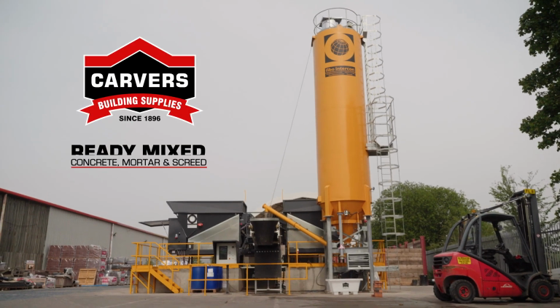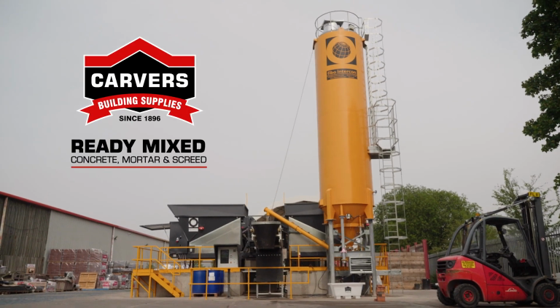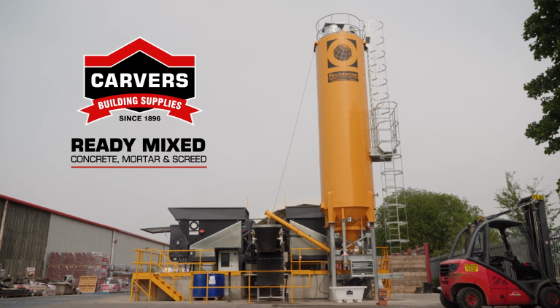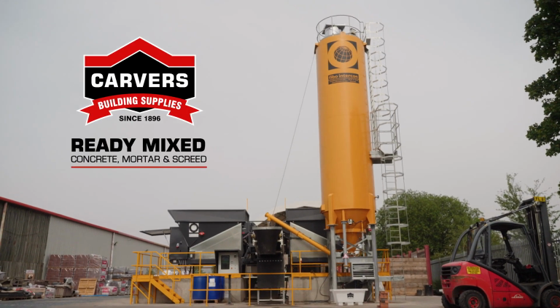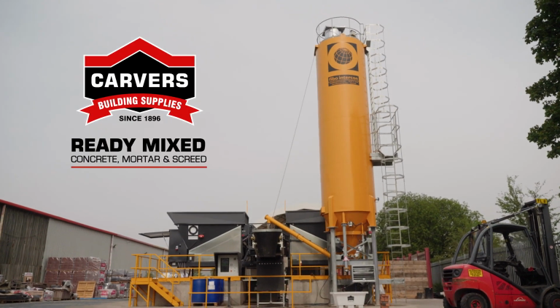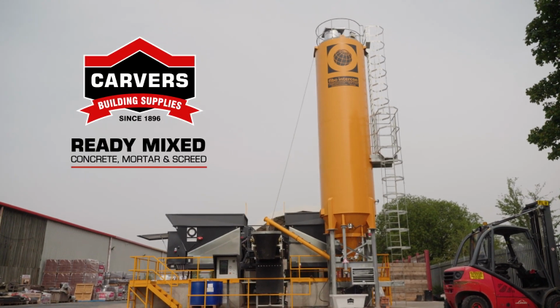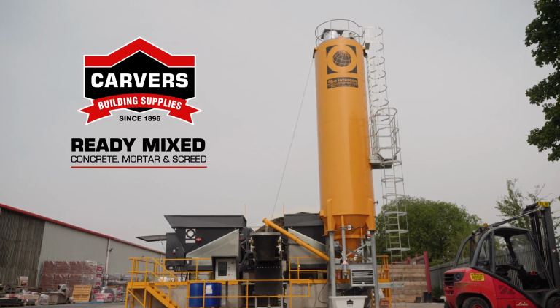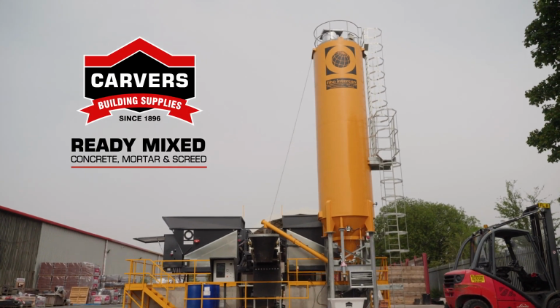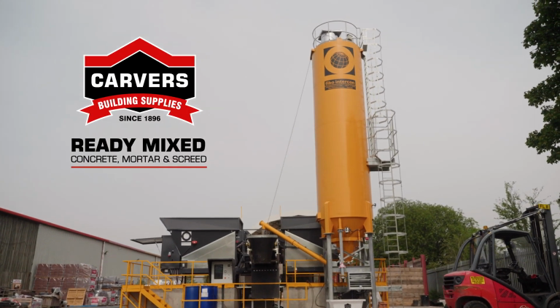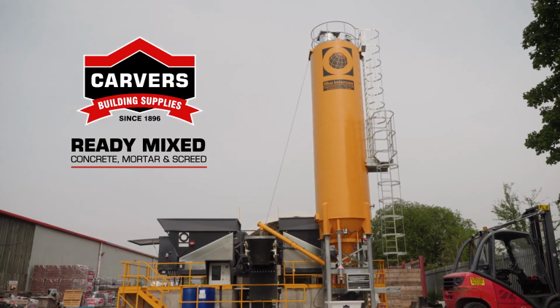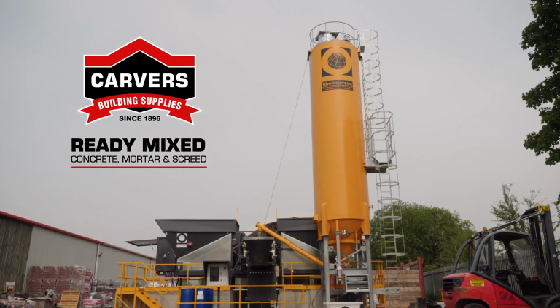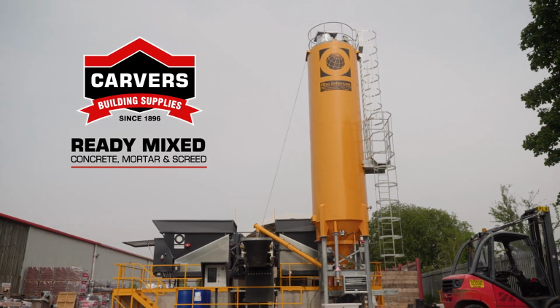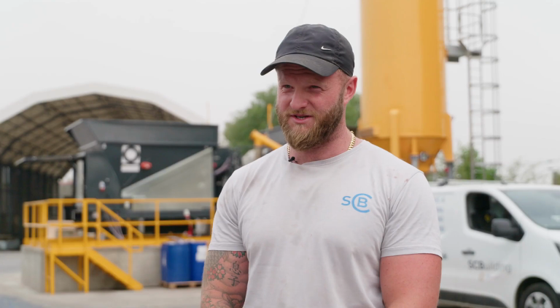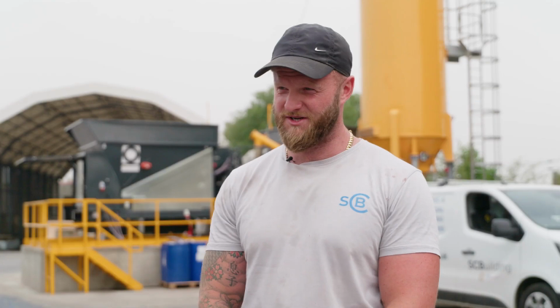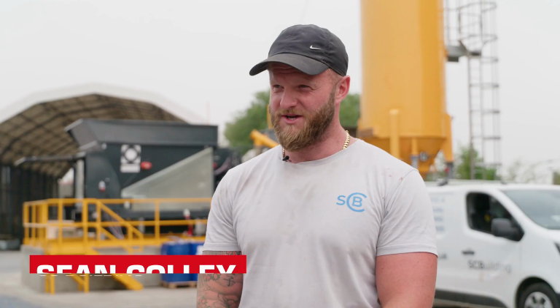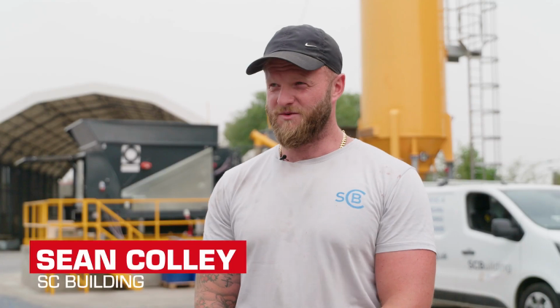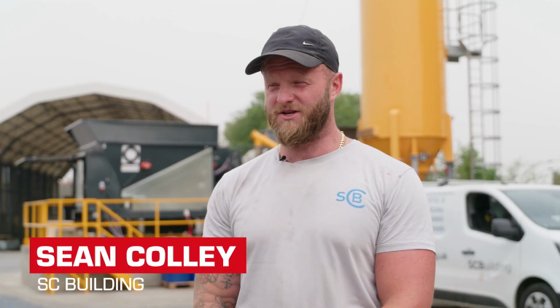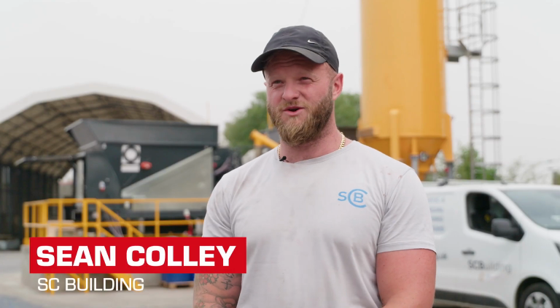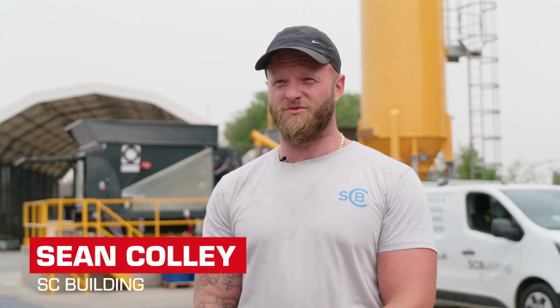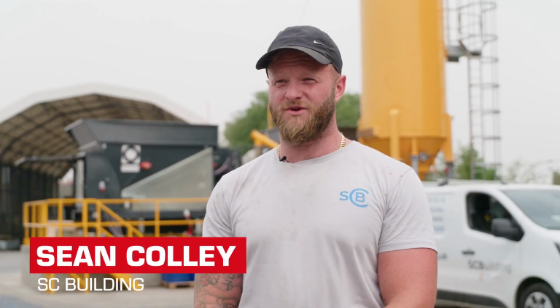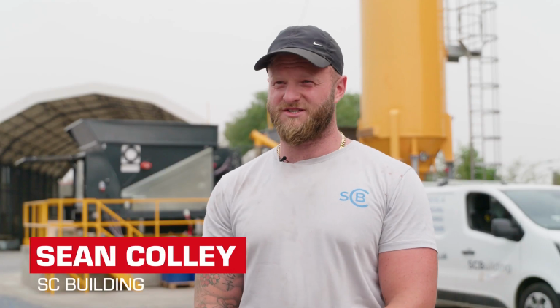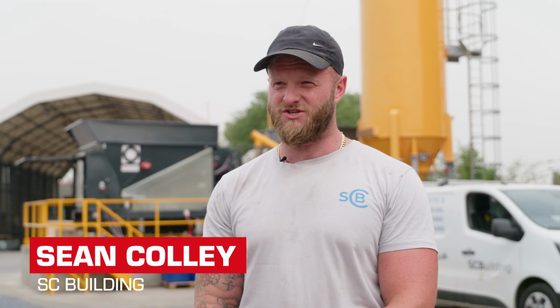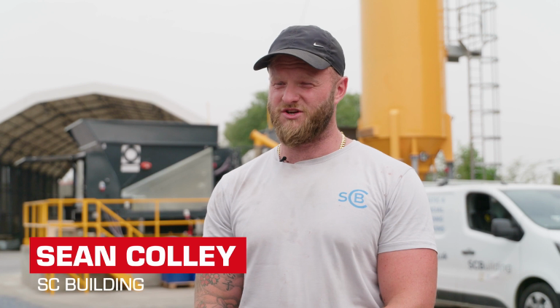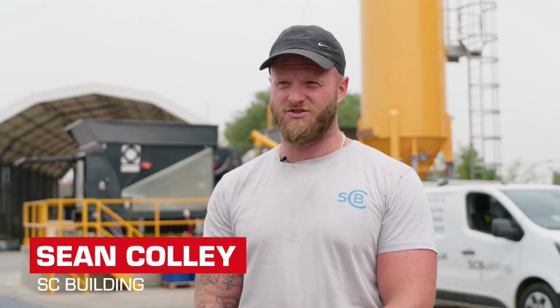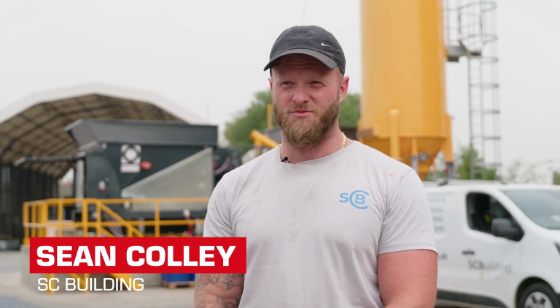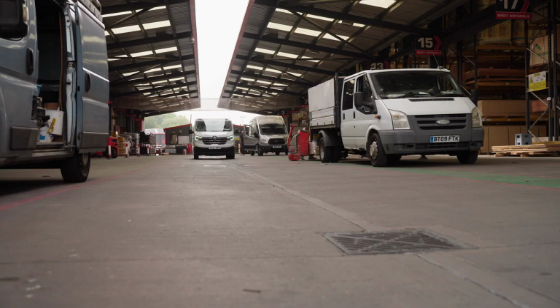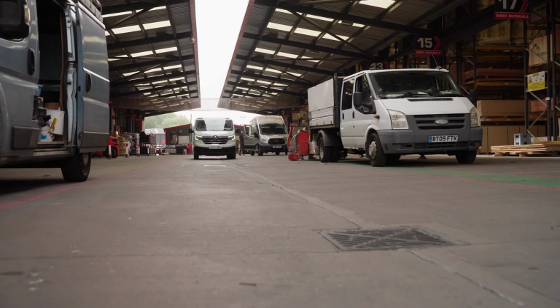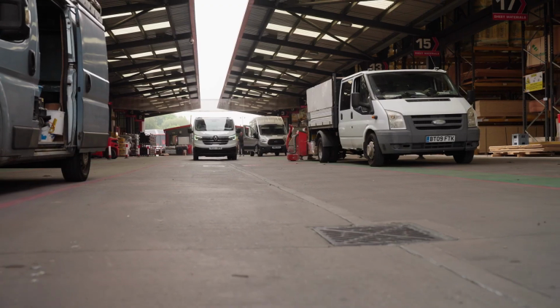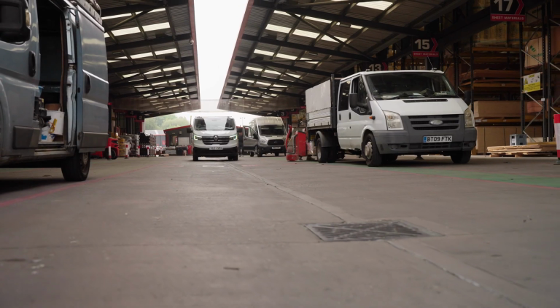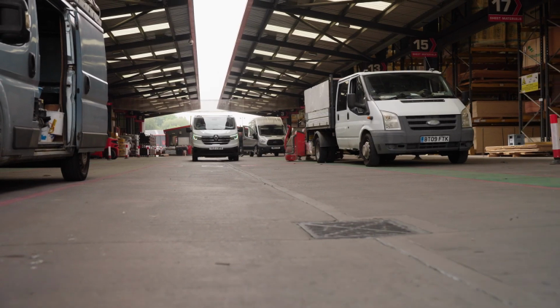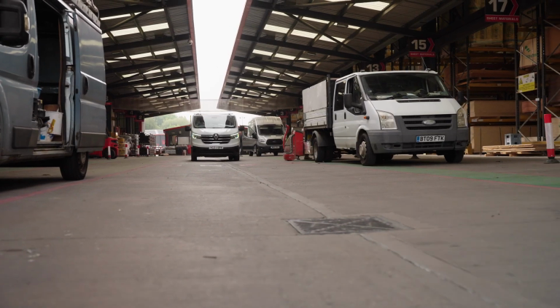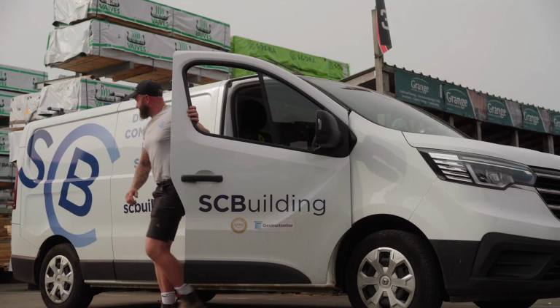Hi, I'm Sean Colley. I own SC Building Limited. We do extensions, new builds, and refurbishments.